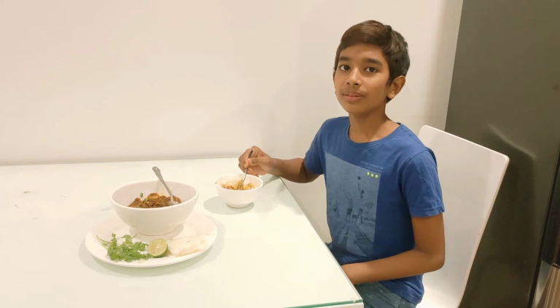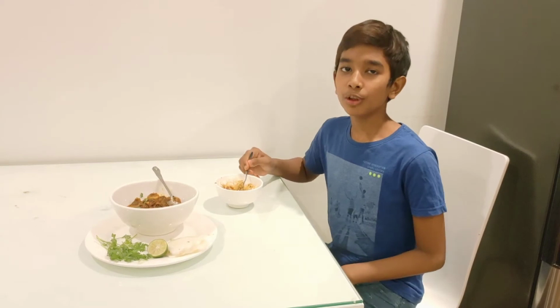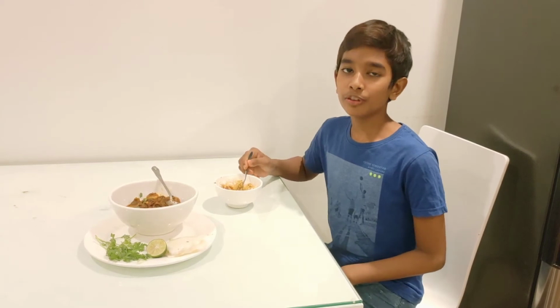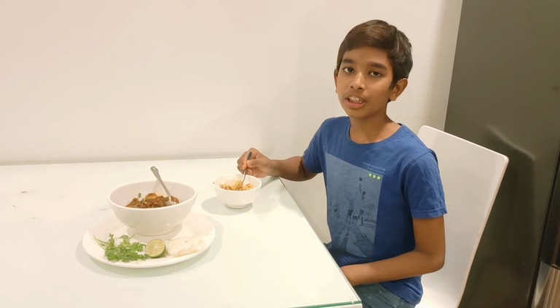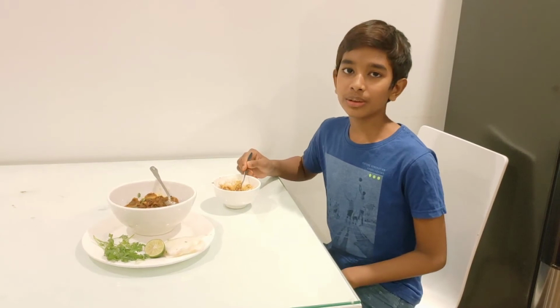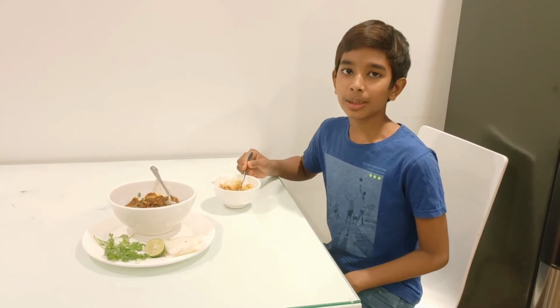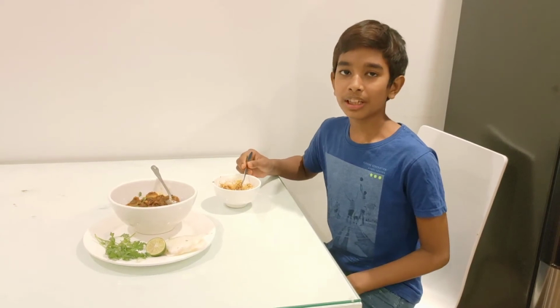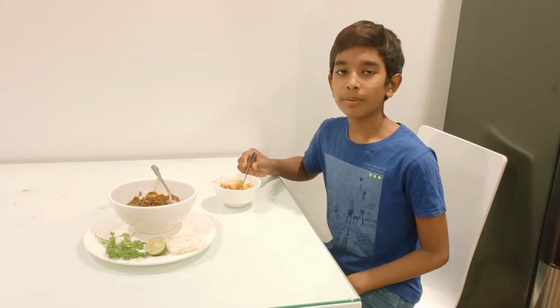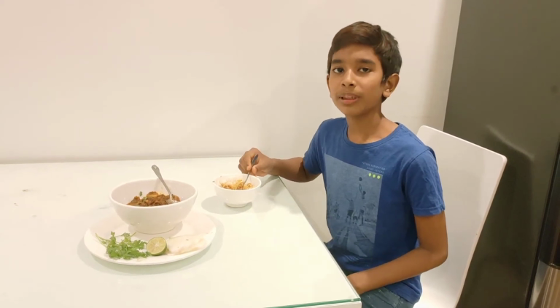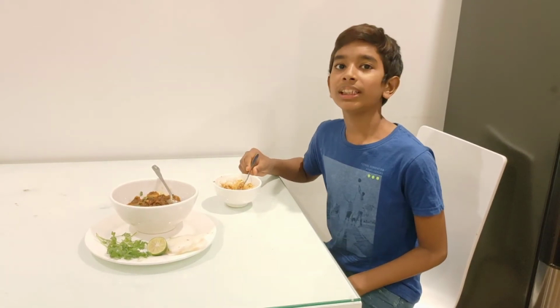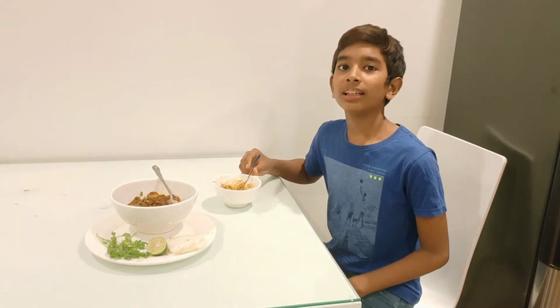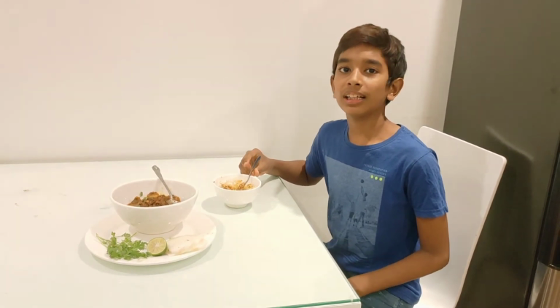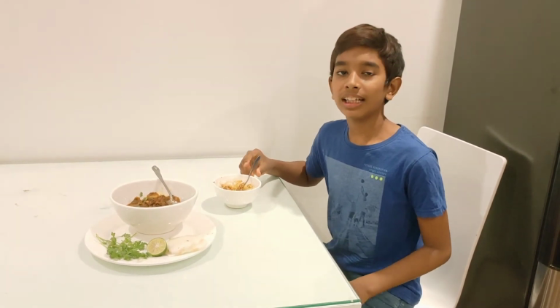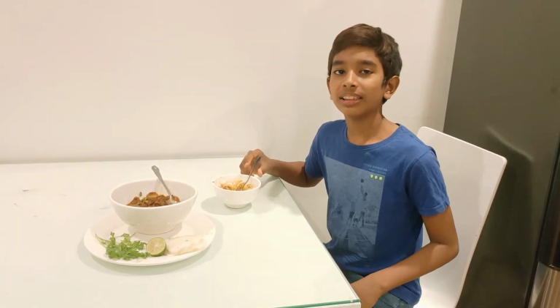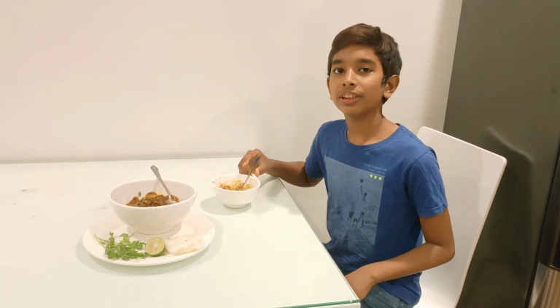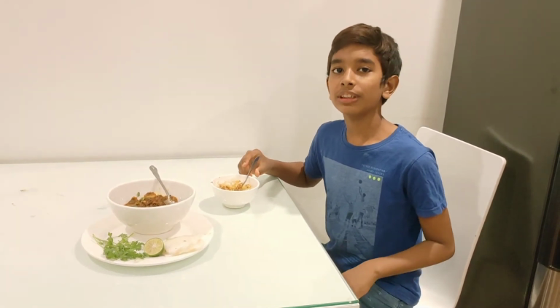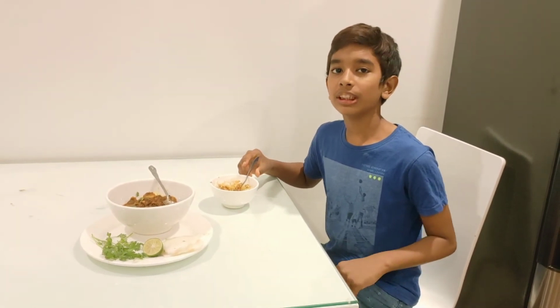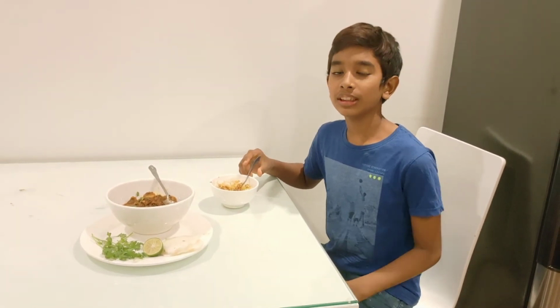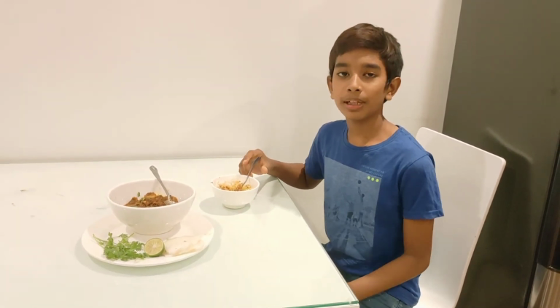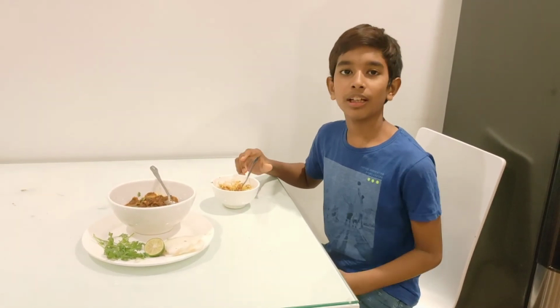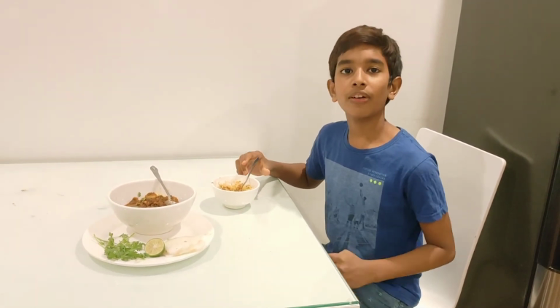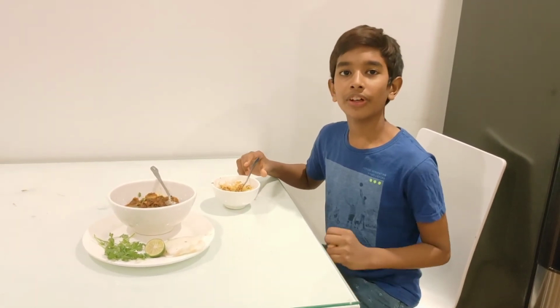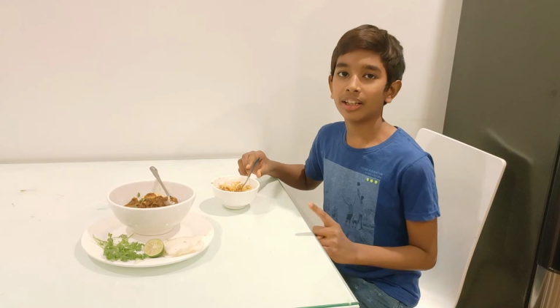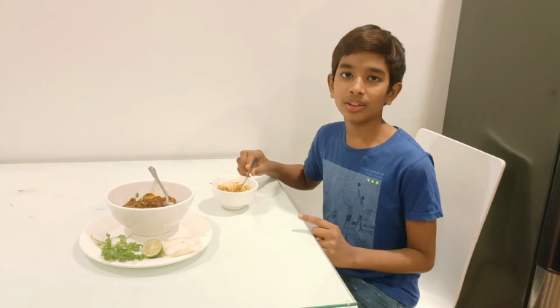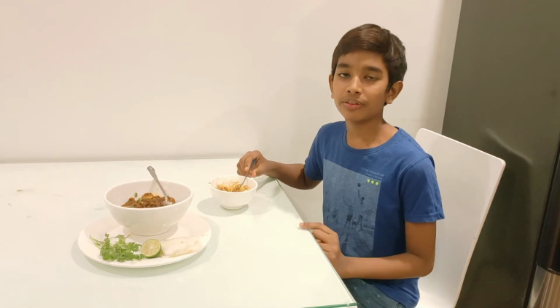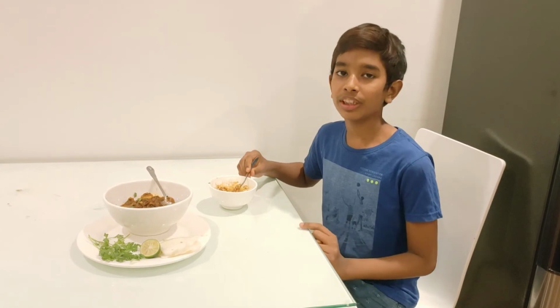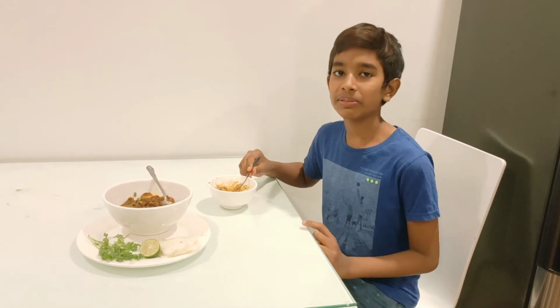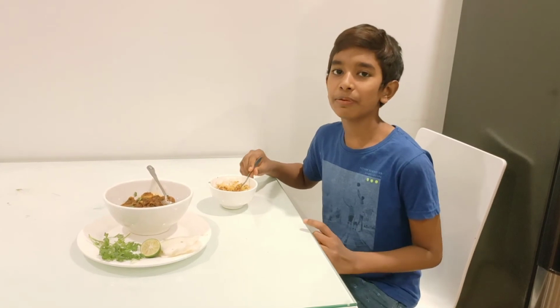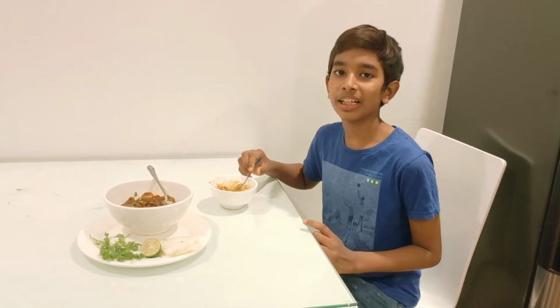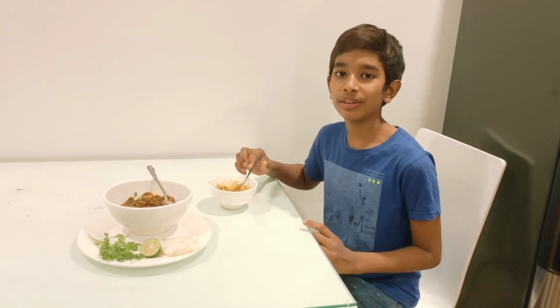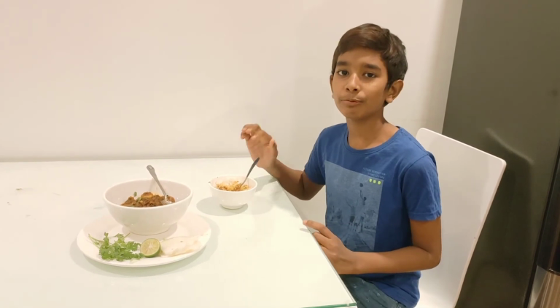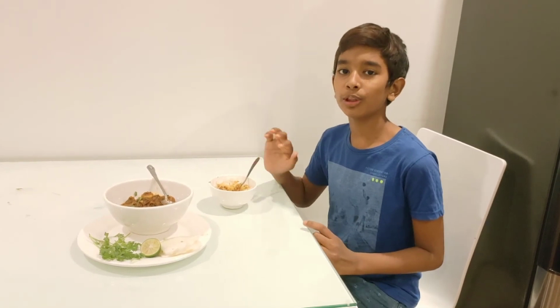Don't forget to subscribe to my channel and like this video. Click the bell icon to get notifications for my latest uploads. Bye!